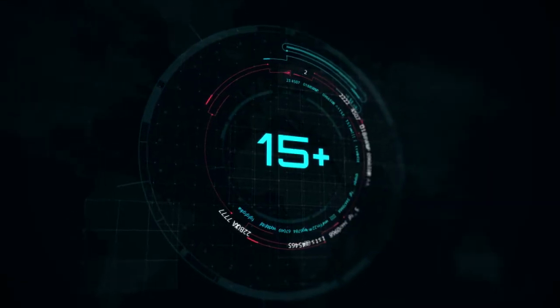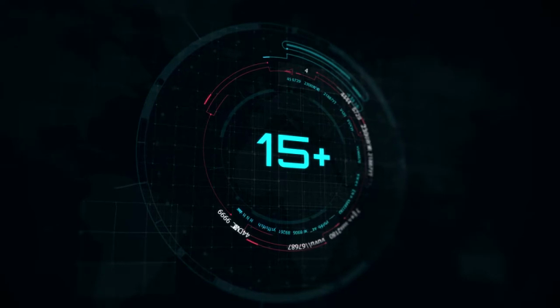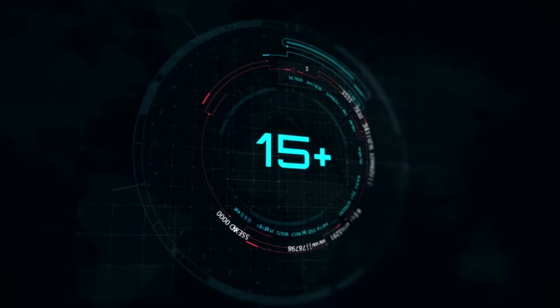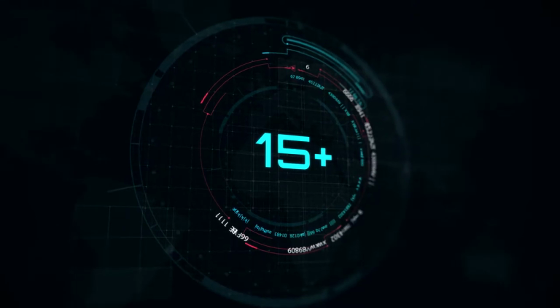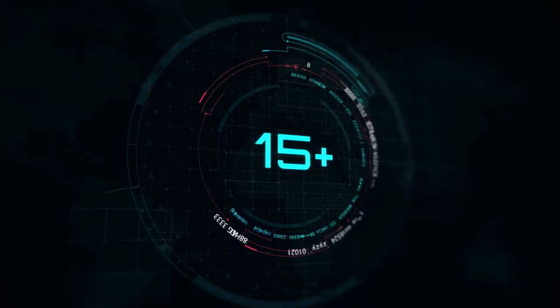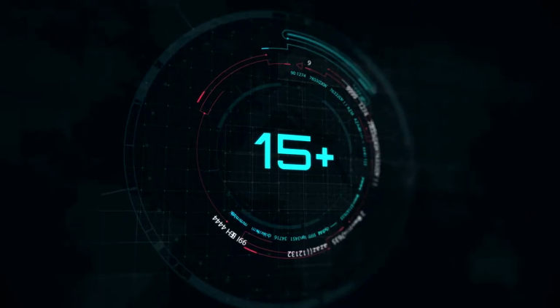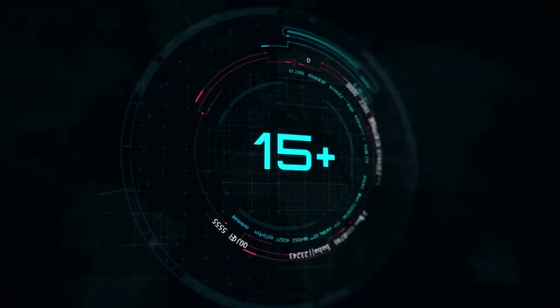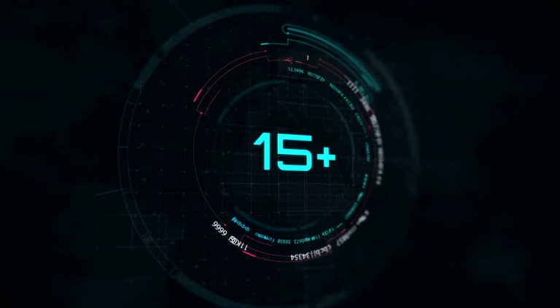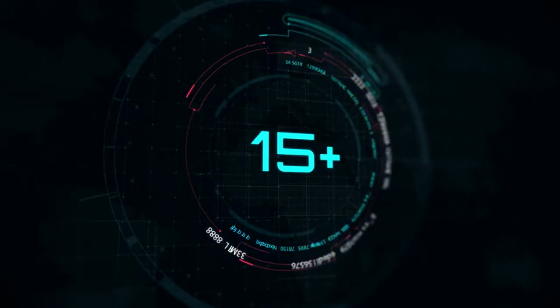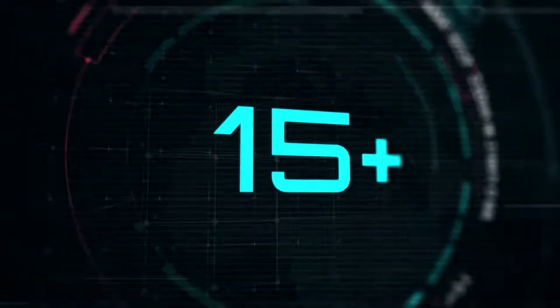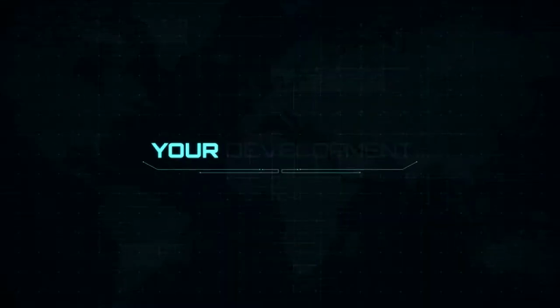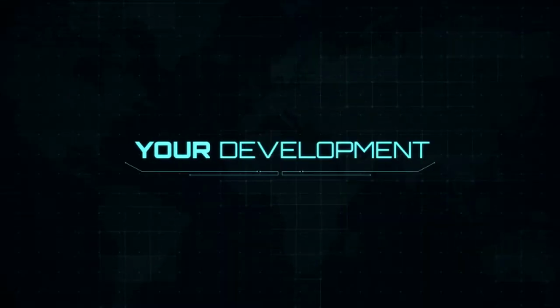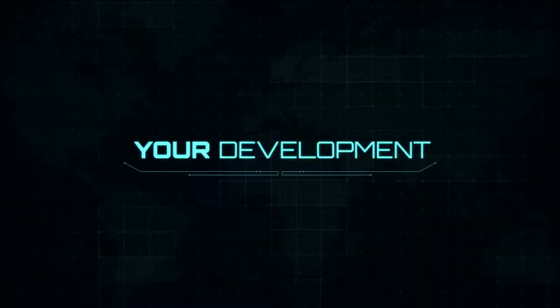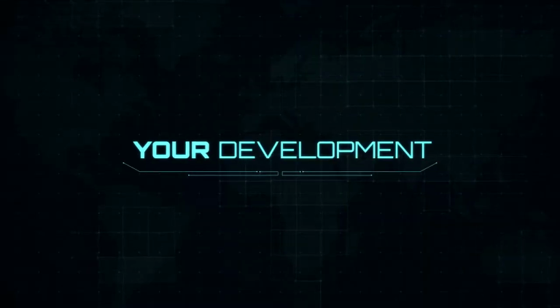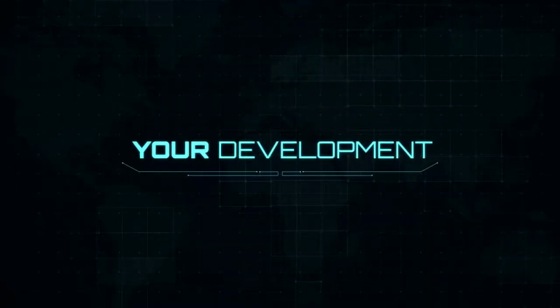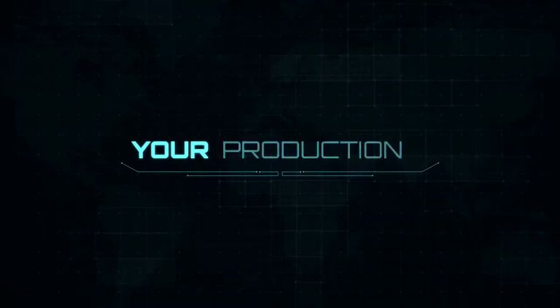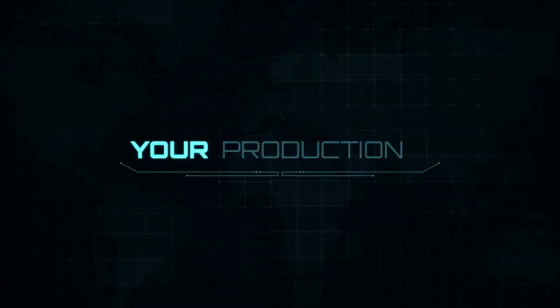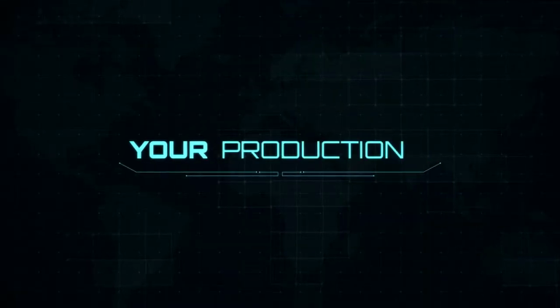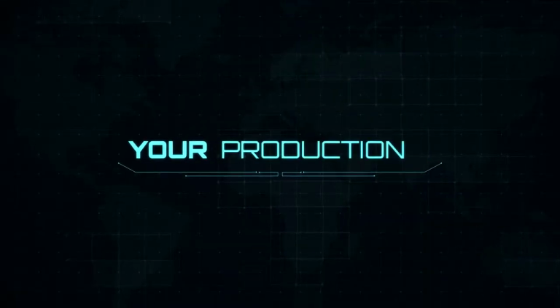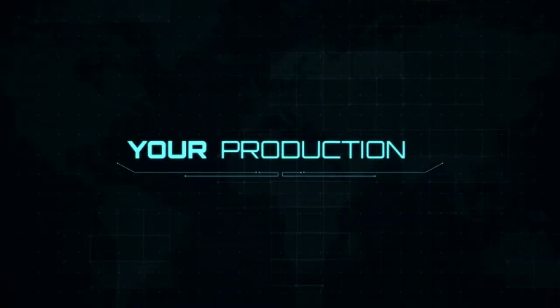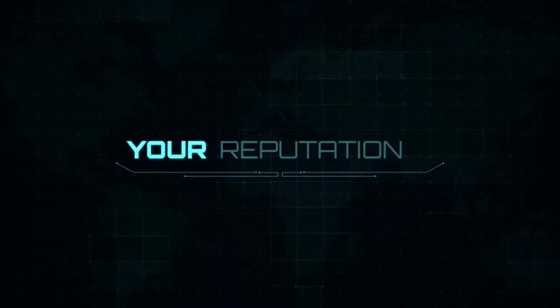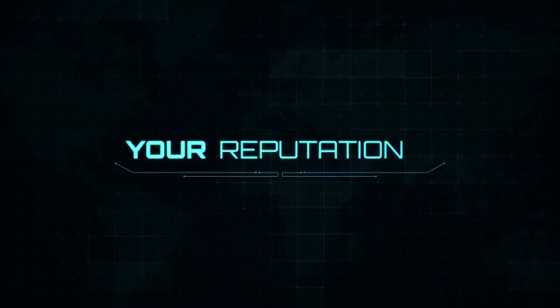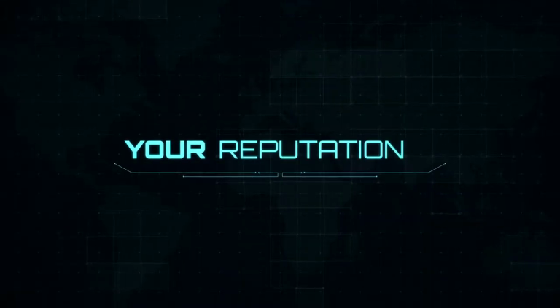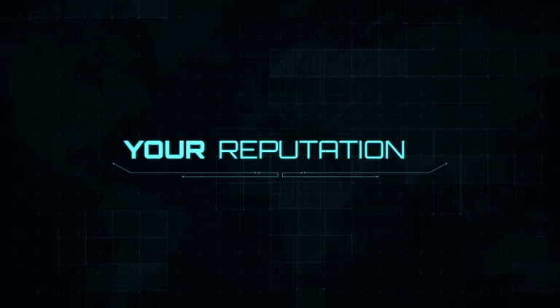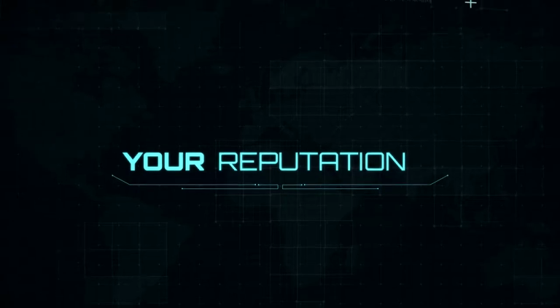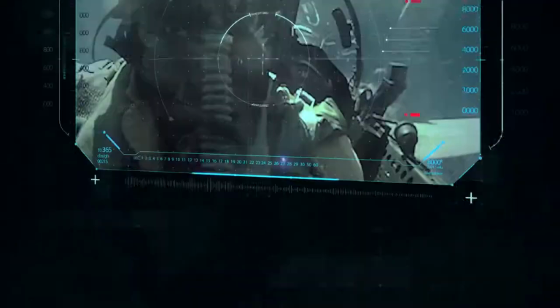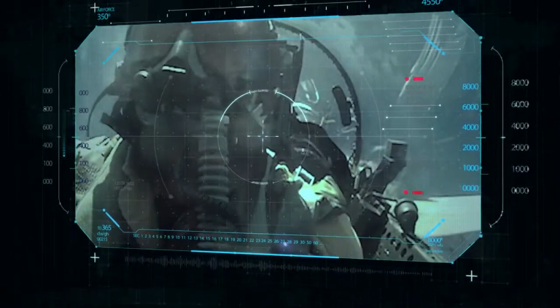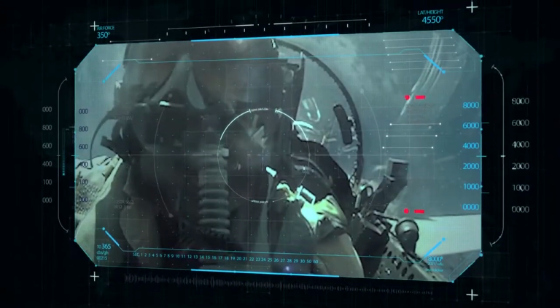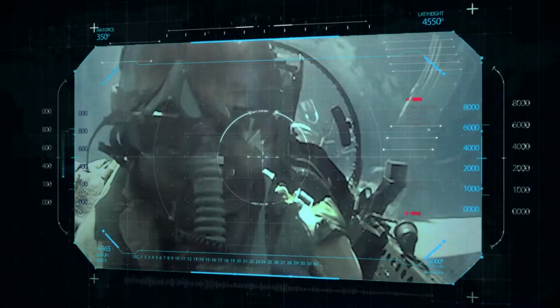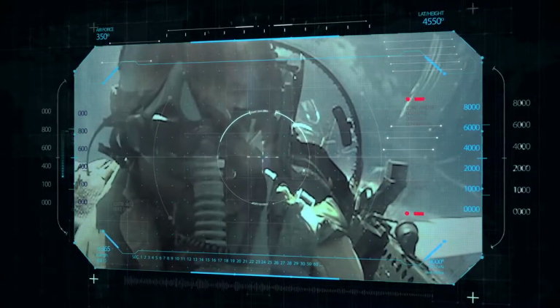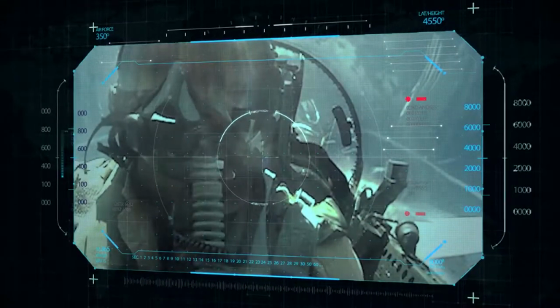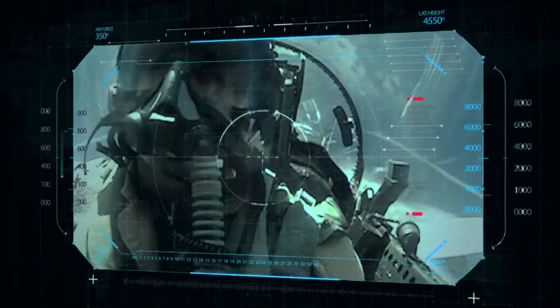Our modules are built to last. Your development, your production, your reputation — are all uncompromised.